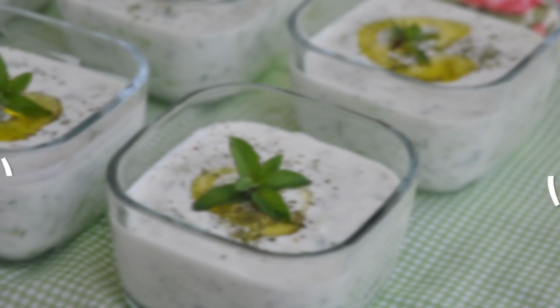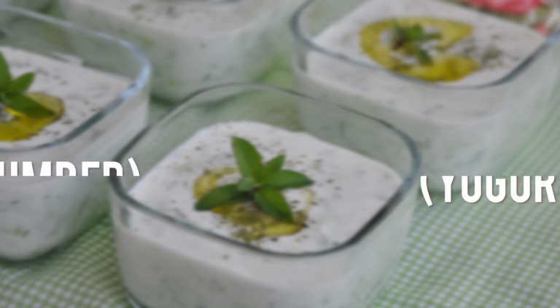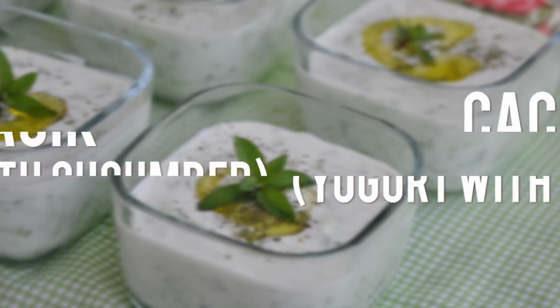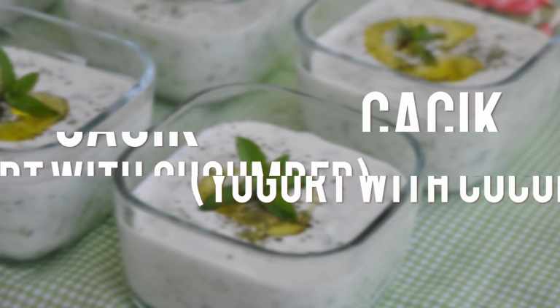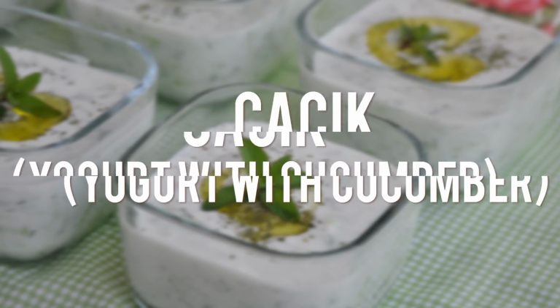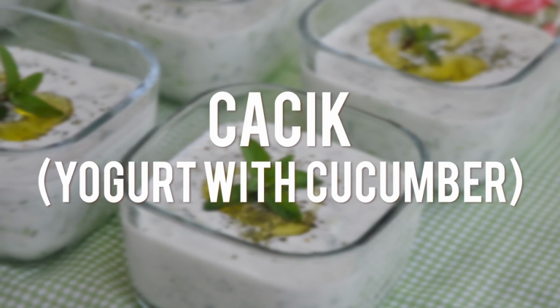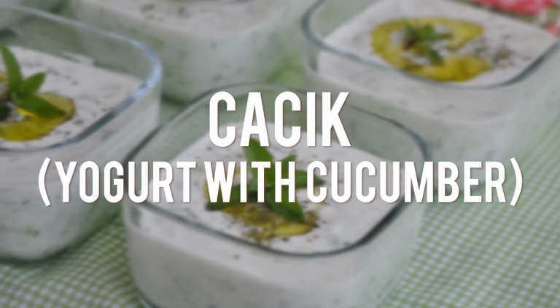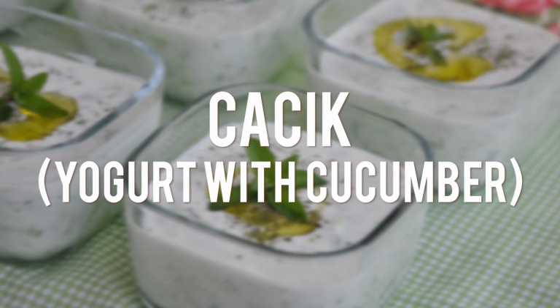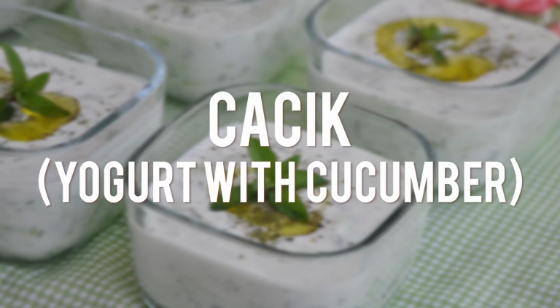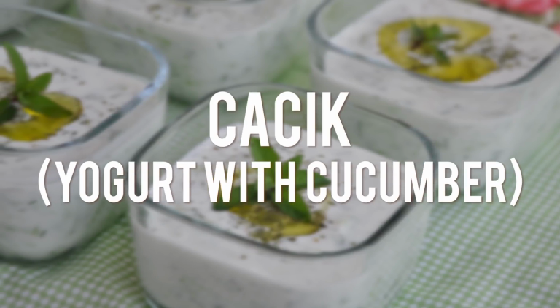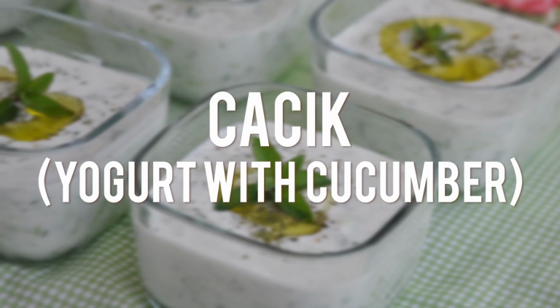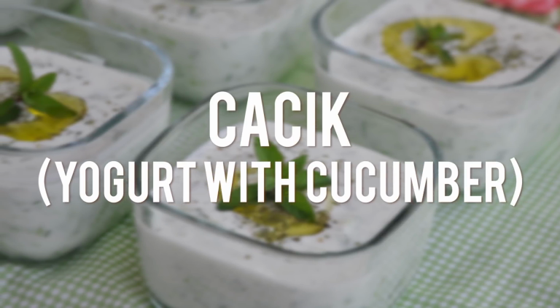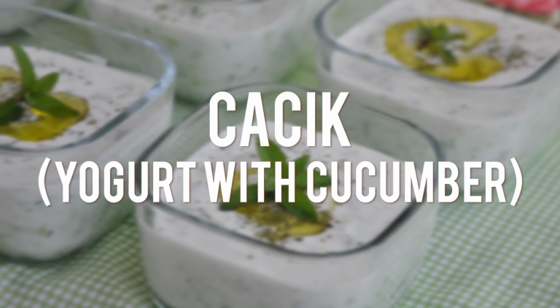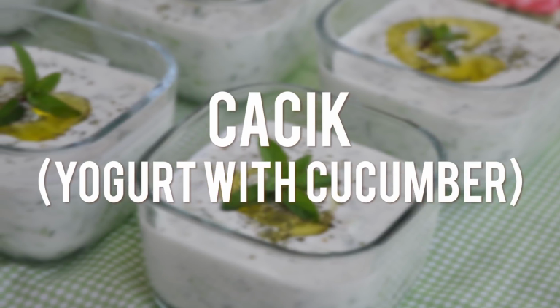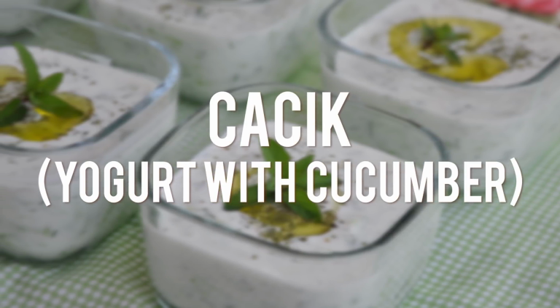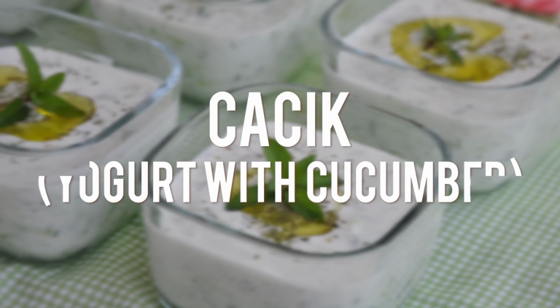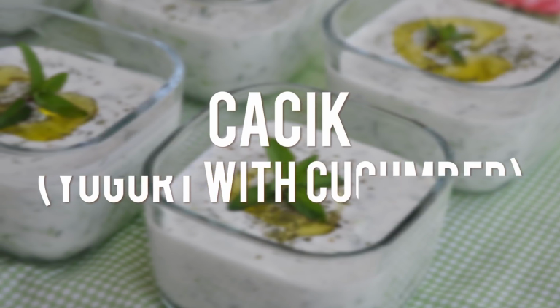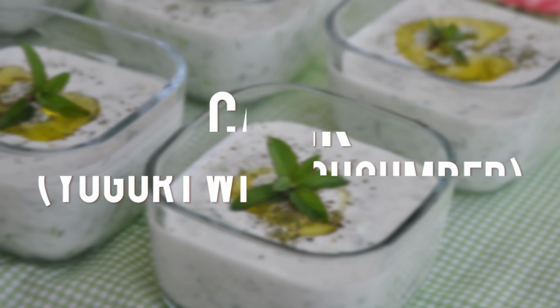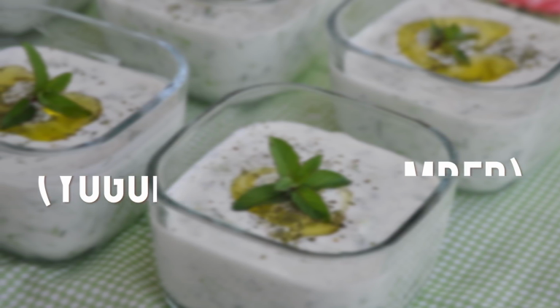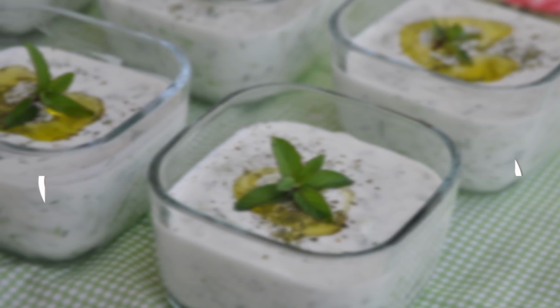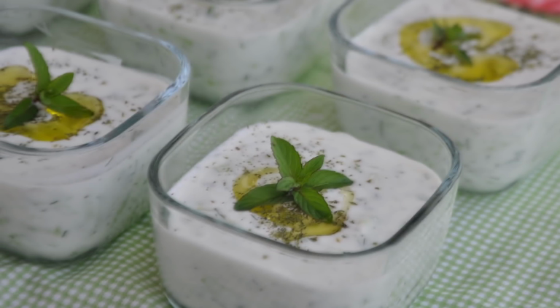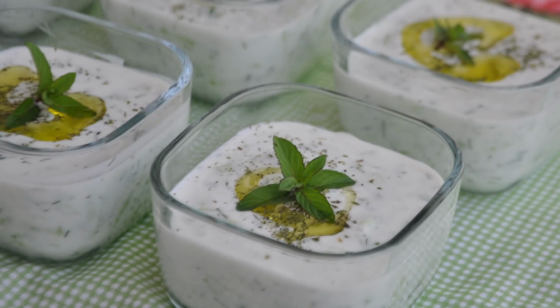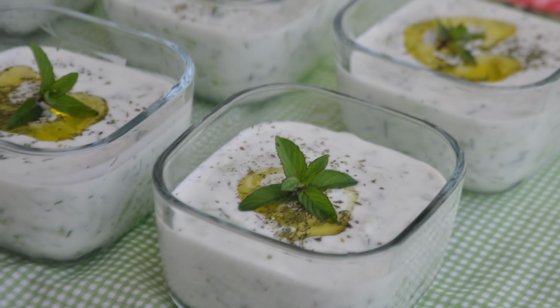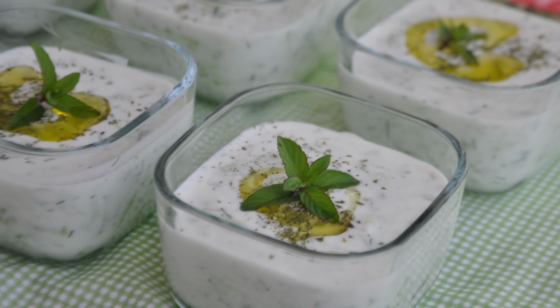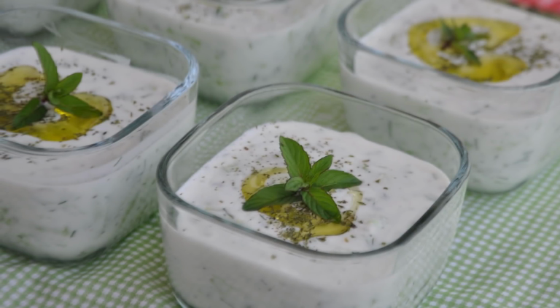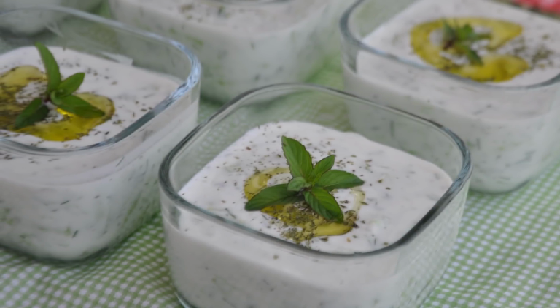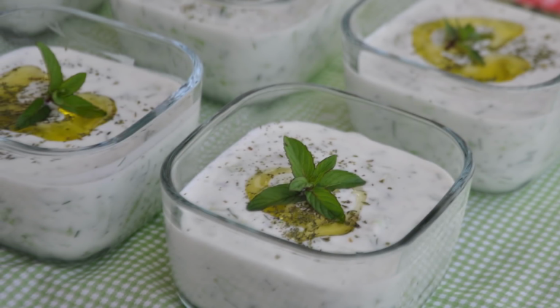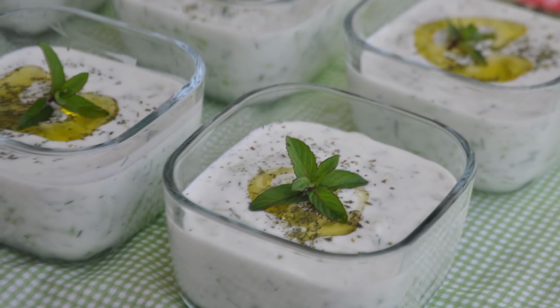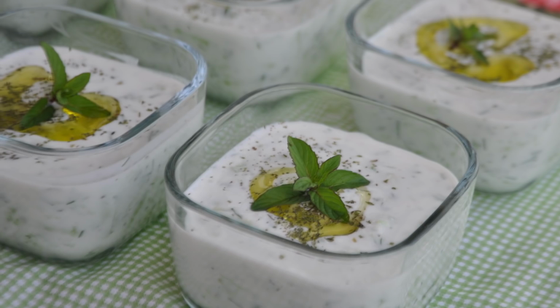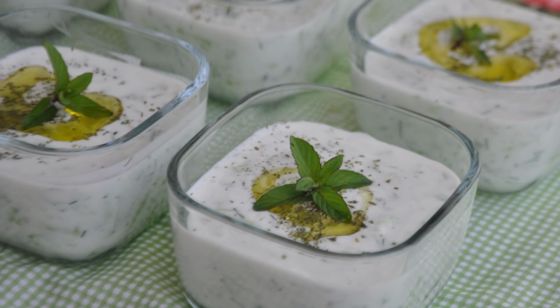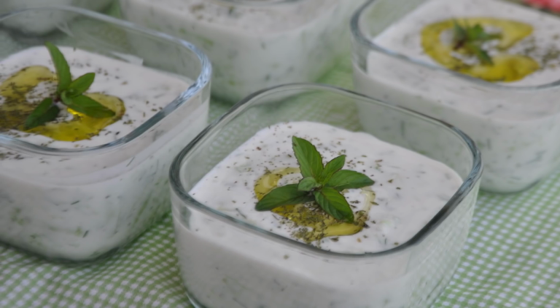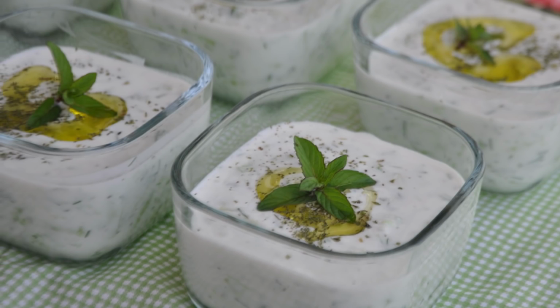Hi everyone, here is the recipe of a wonderfully refreshing Turkish side dish. Hope you give it a try.